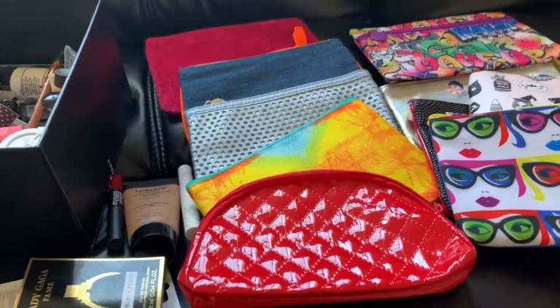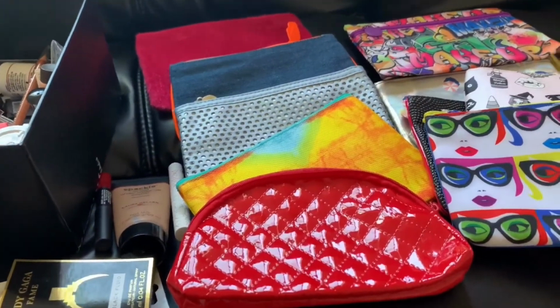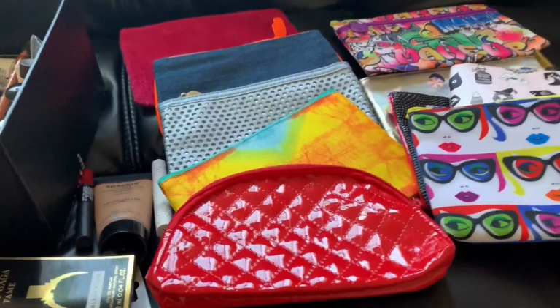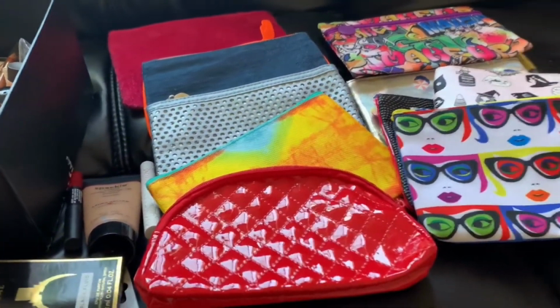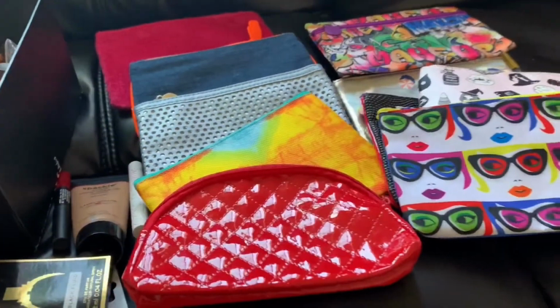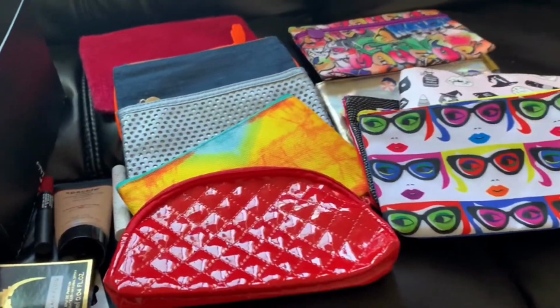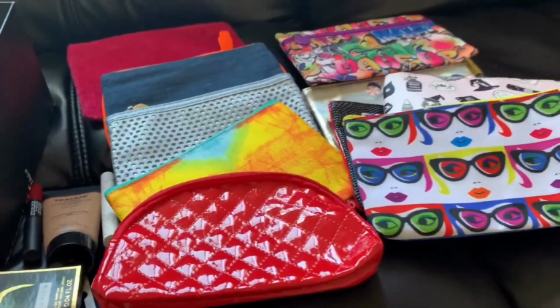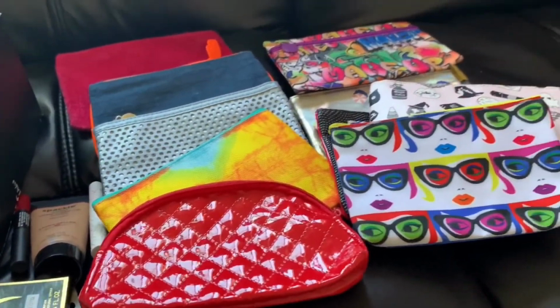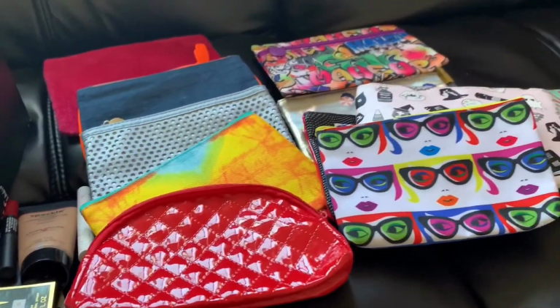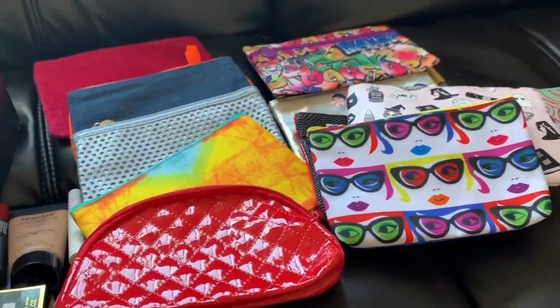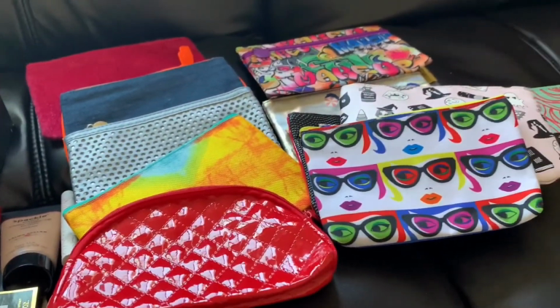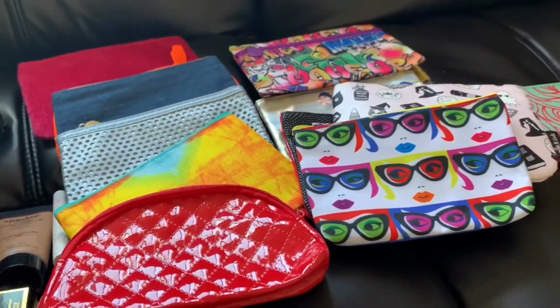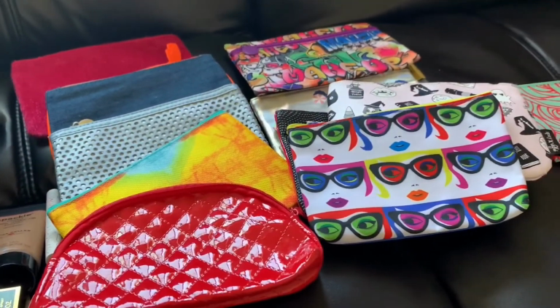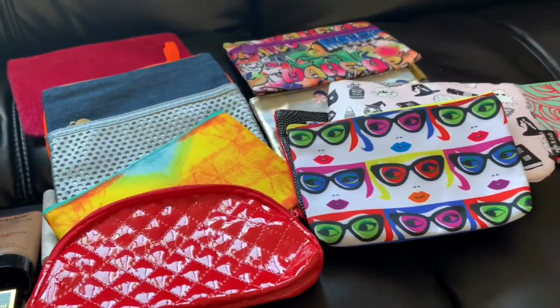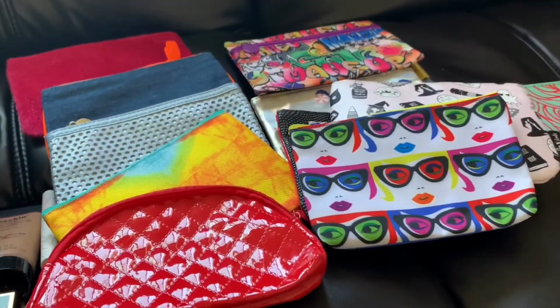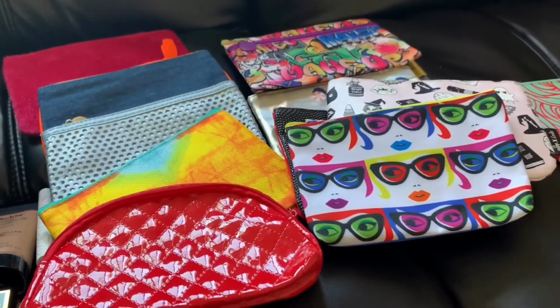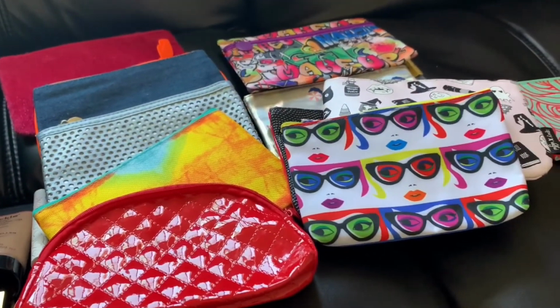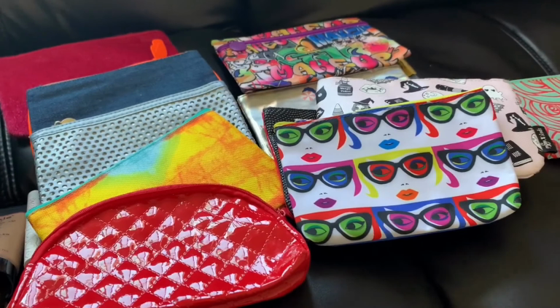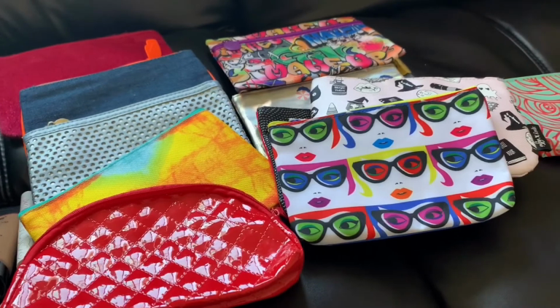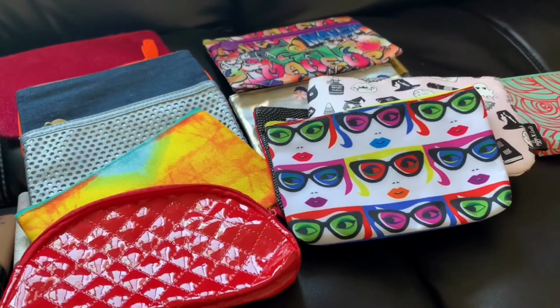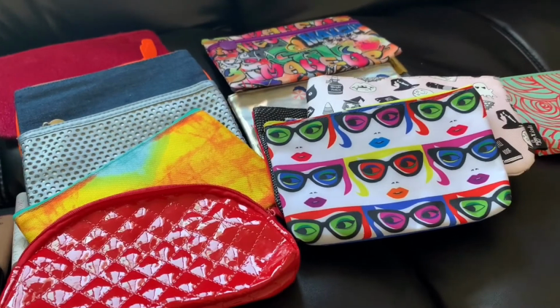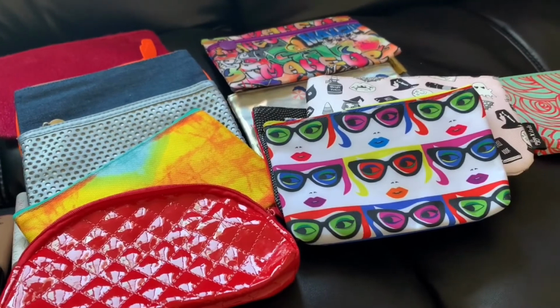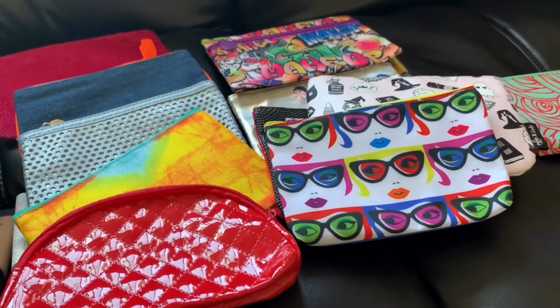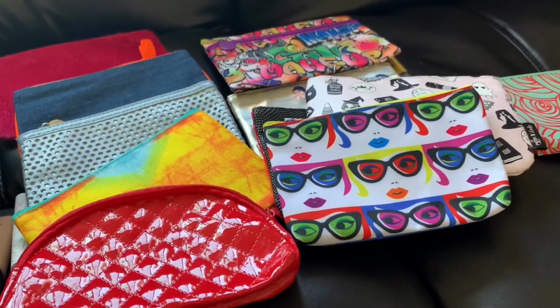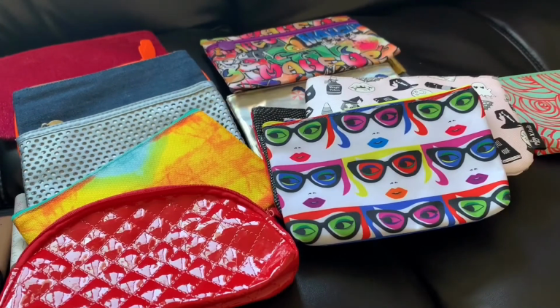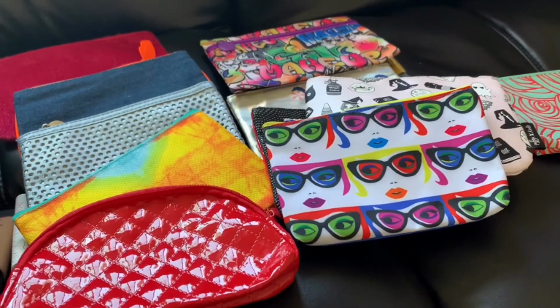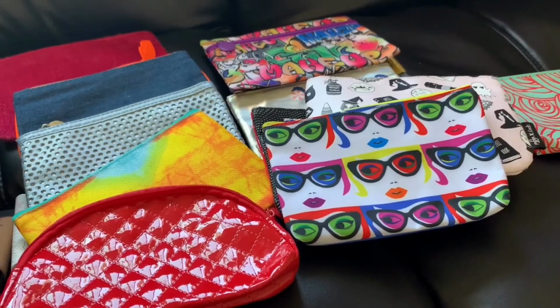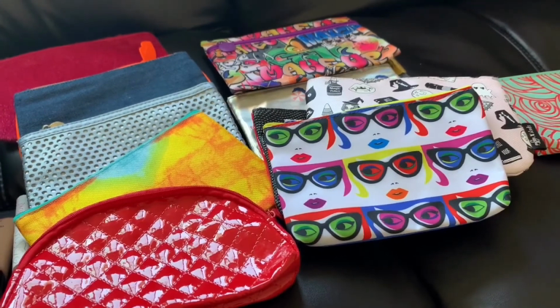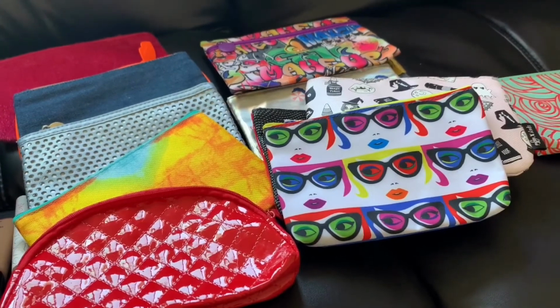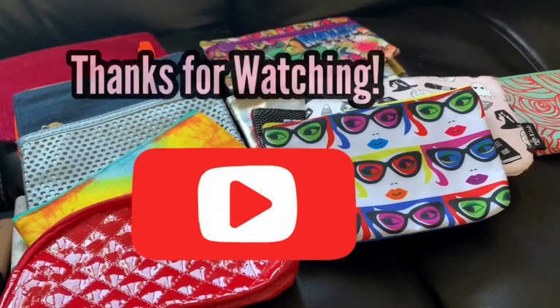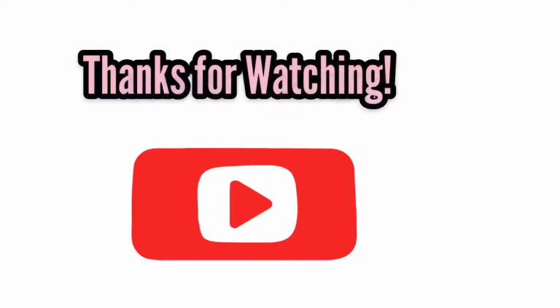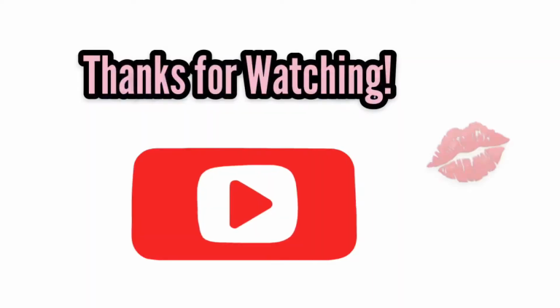If you have any other questions, don't forget to subscribe. Hope you guys enjoyed our vlog — see you next time on our next video. Bye guys, stay safe!